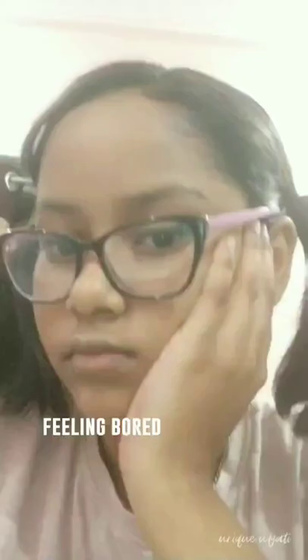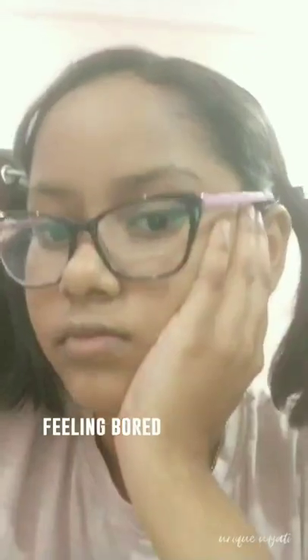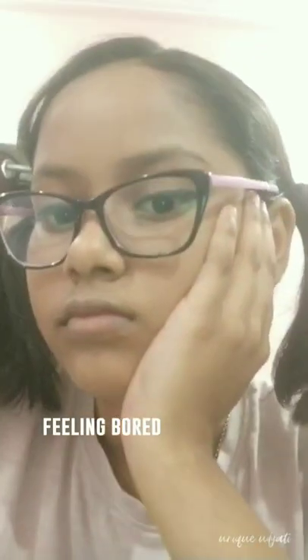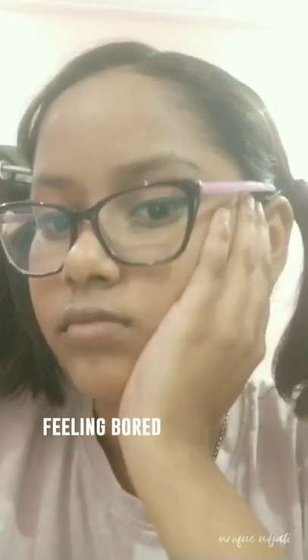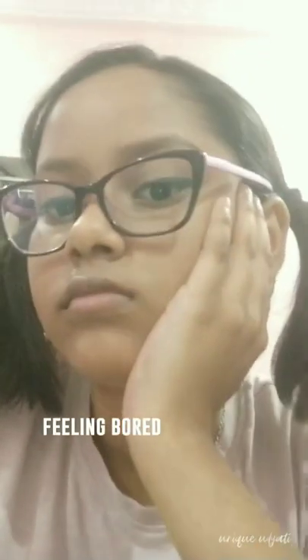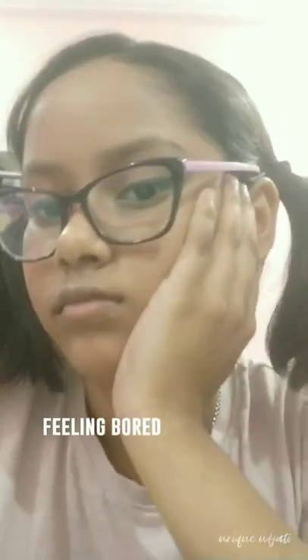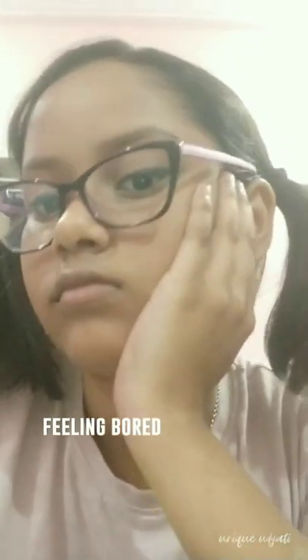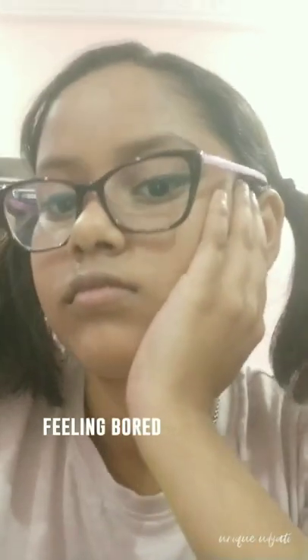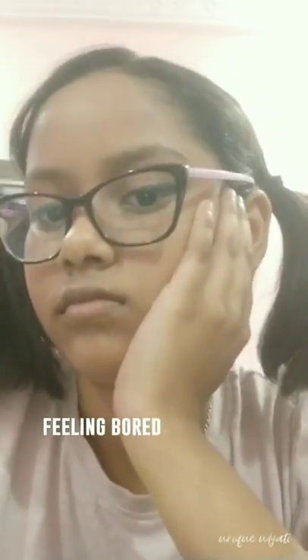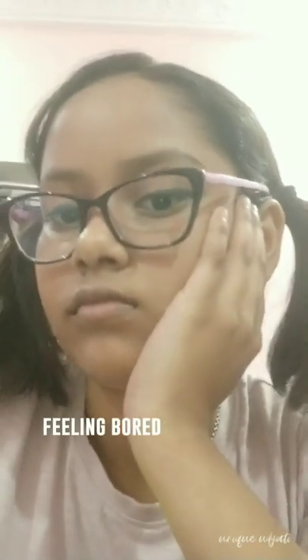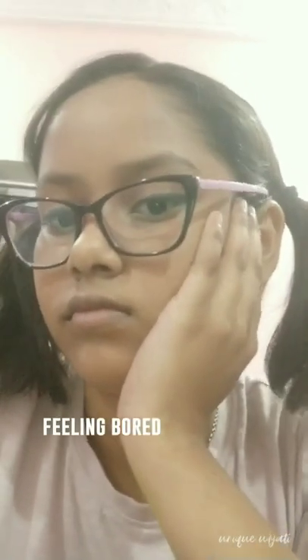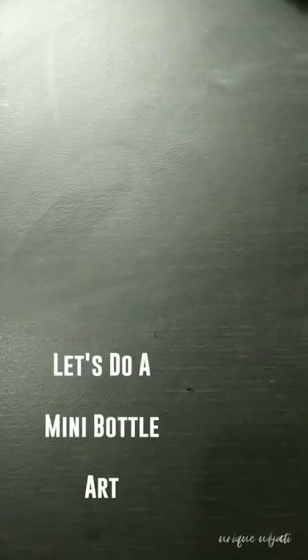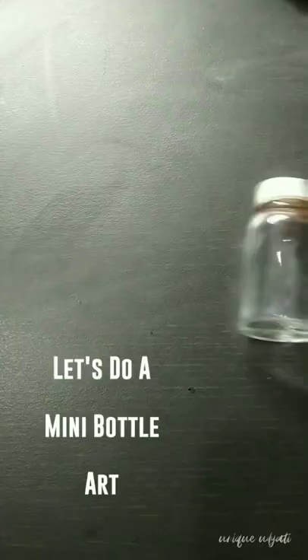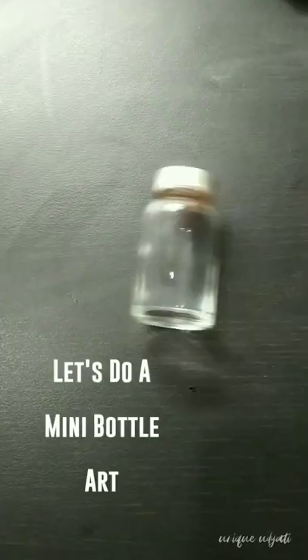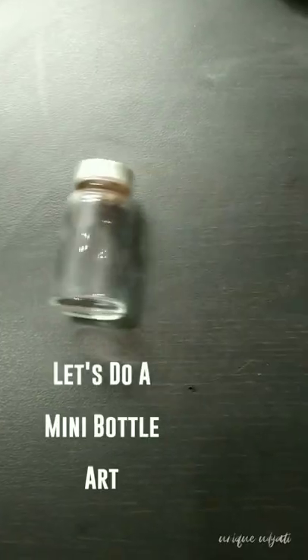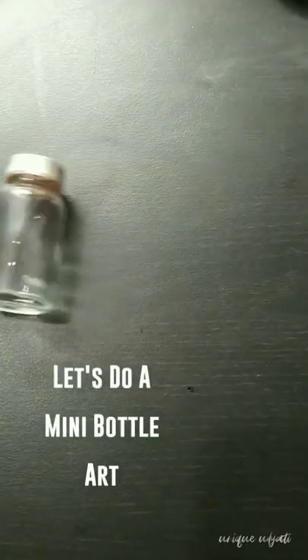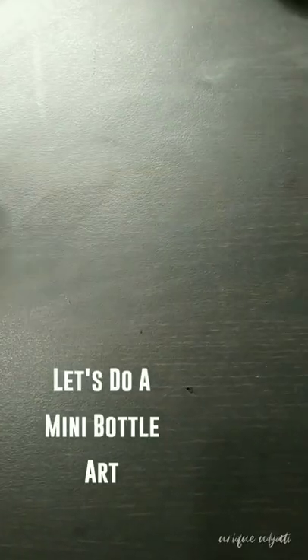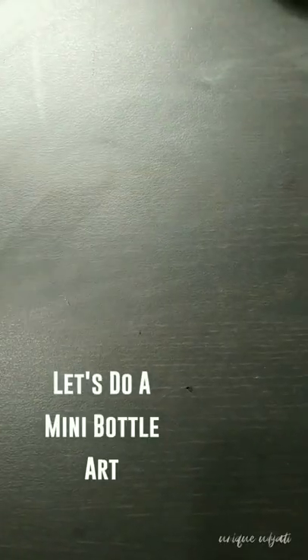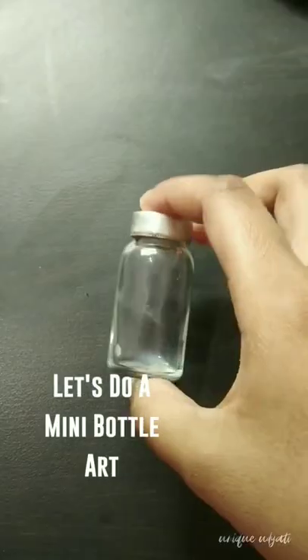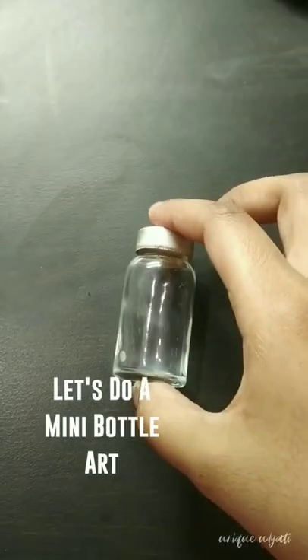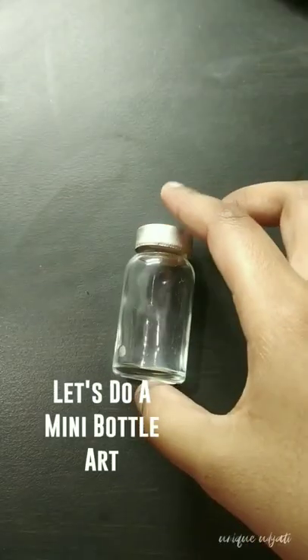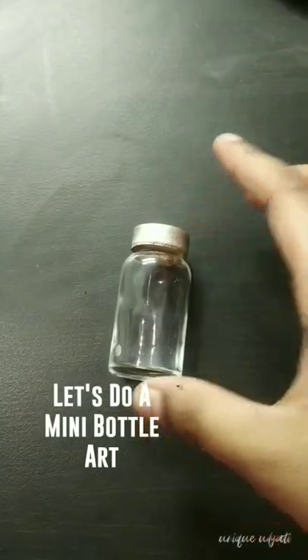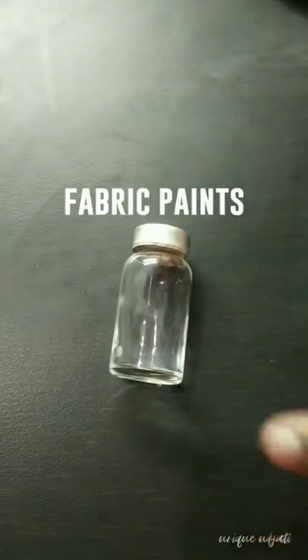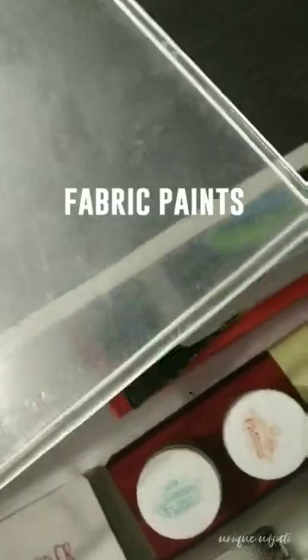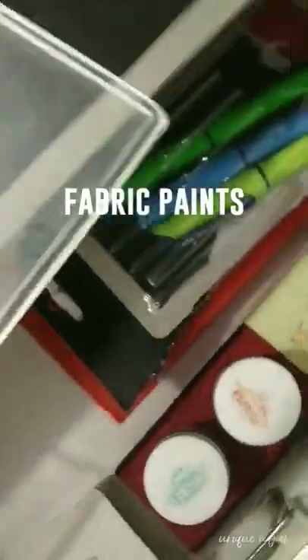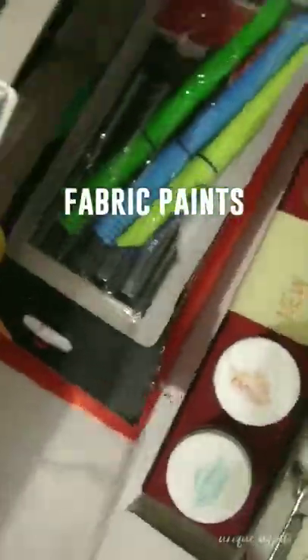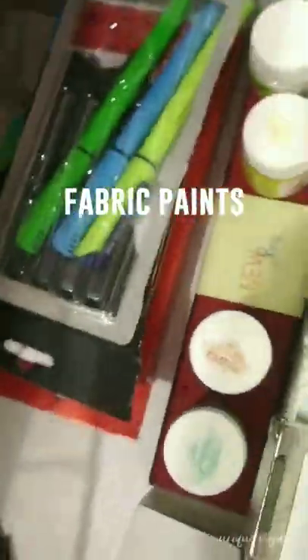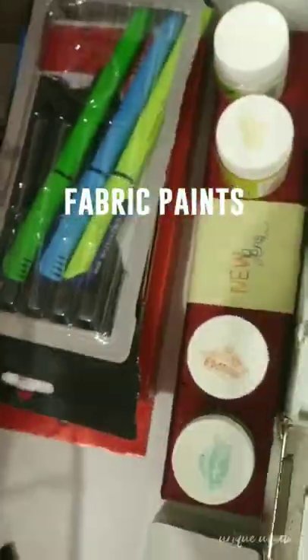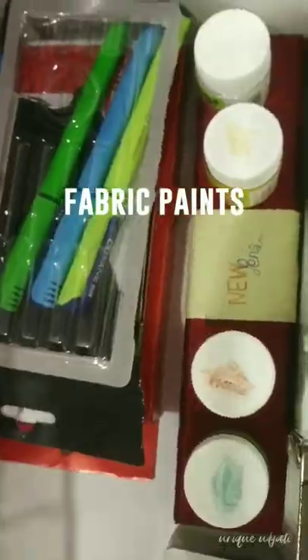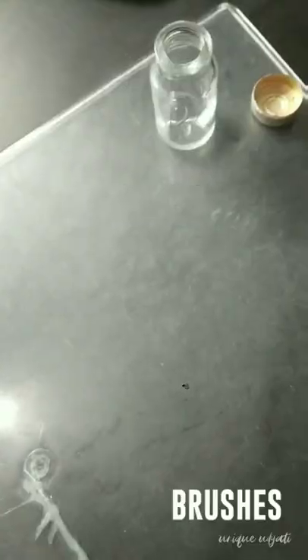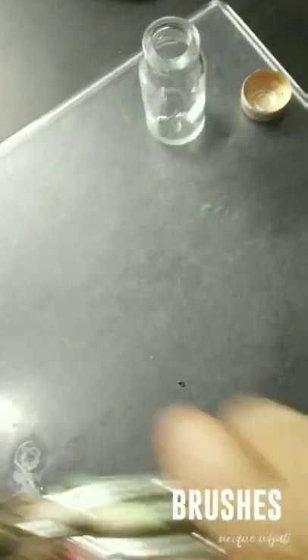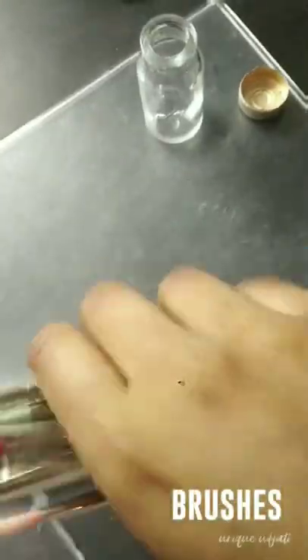Feeling bored? Let's do a mini bottle art. Fabric paints, brushes.